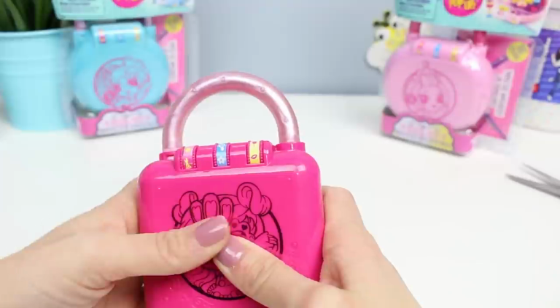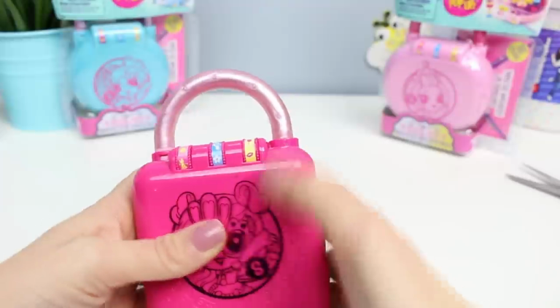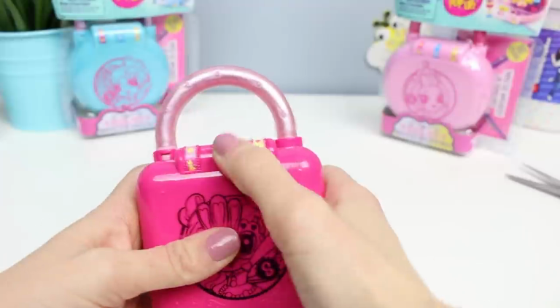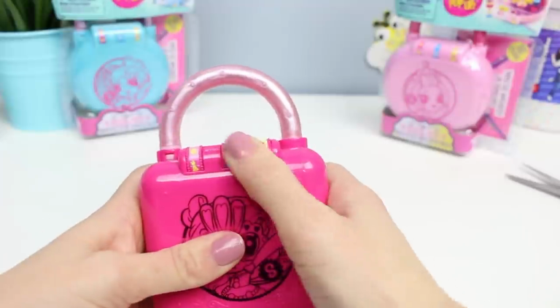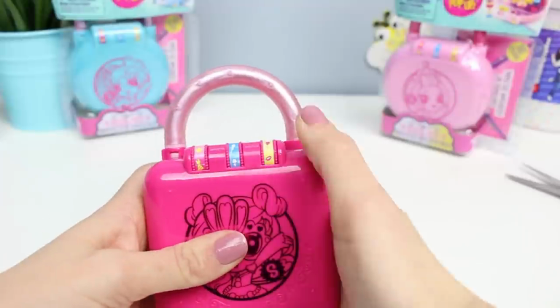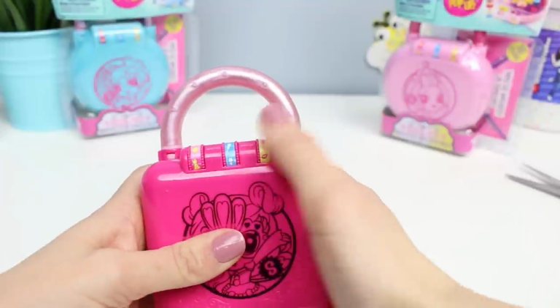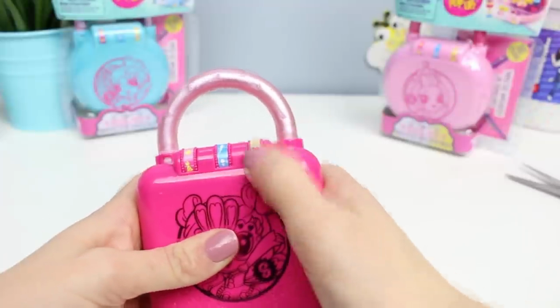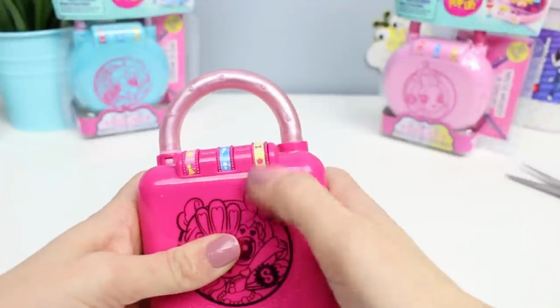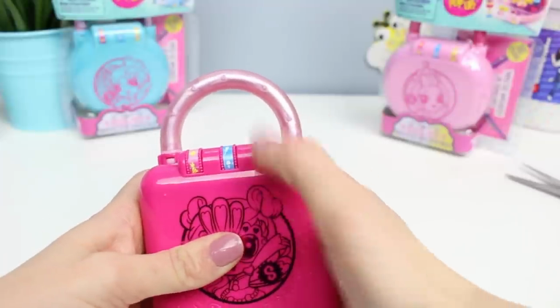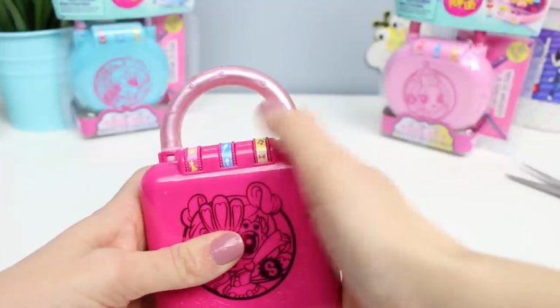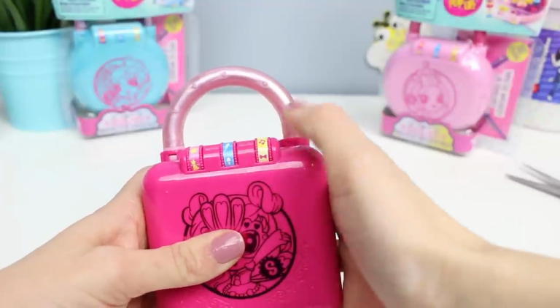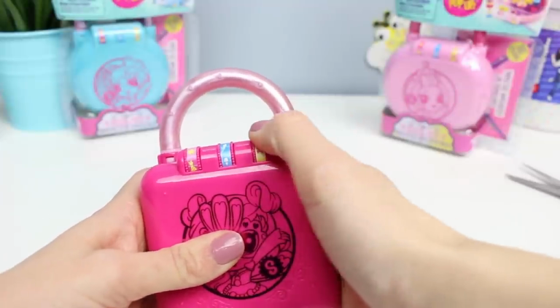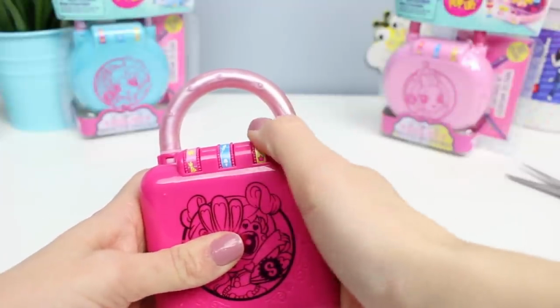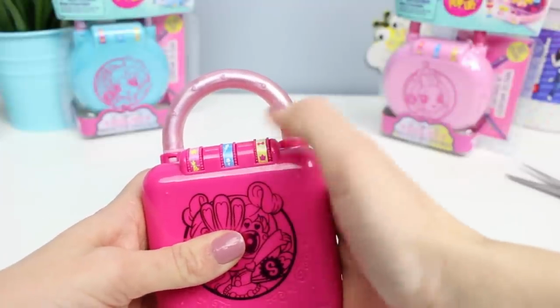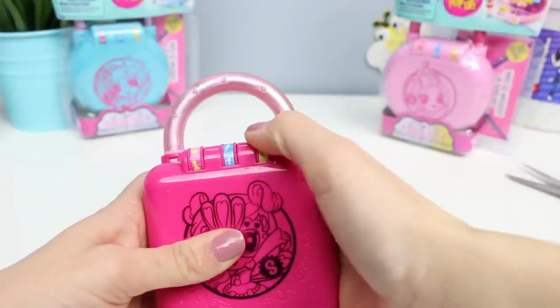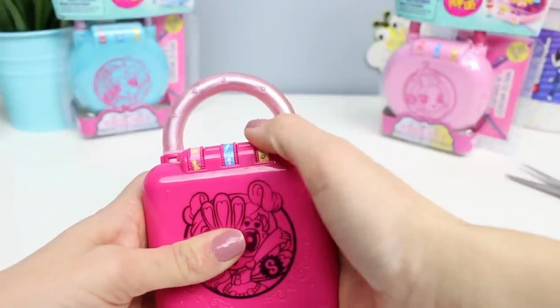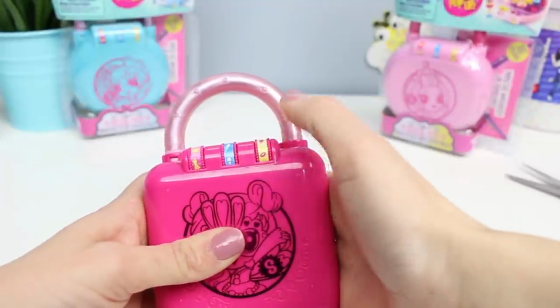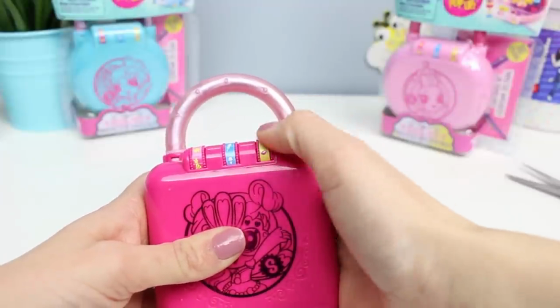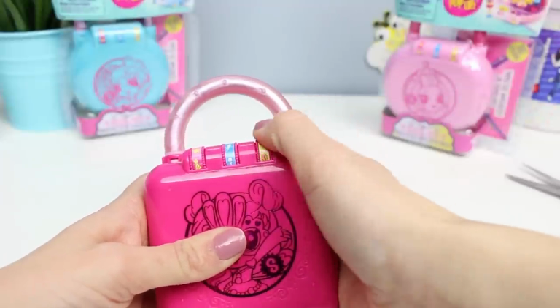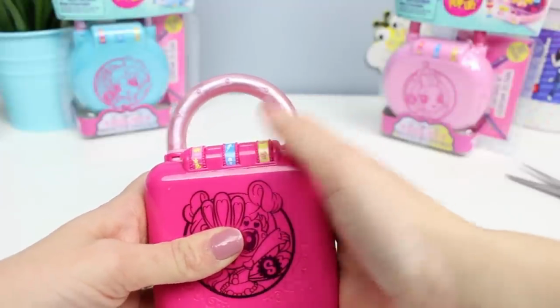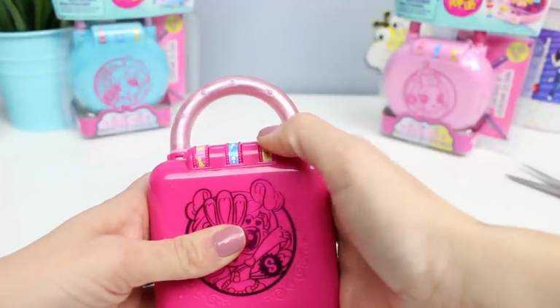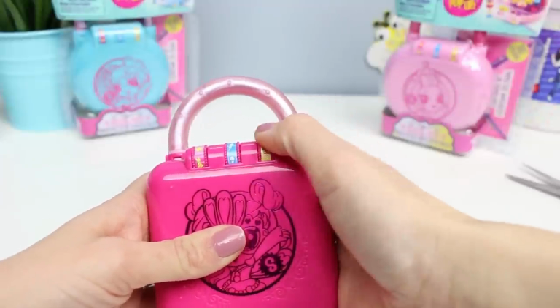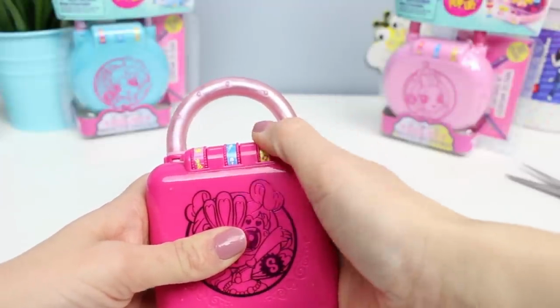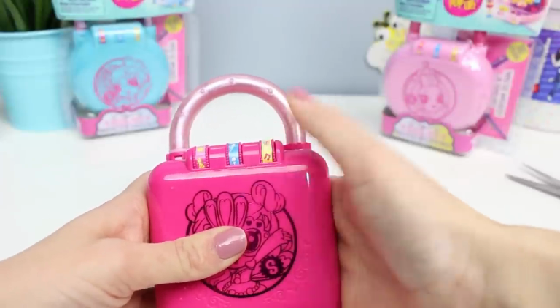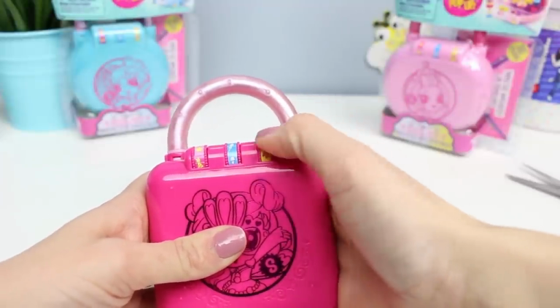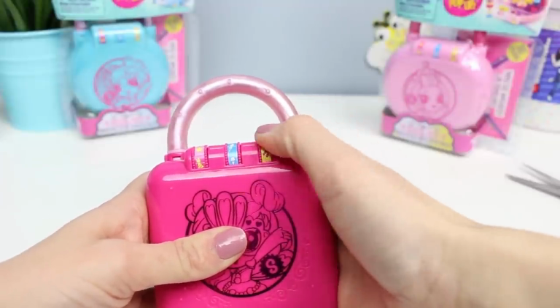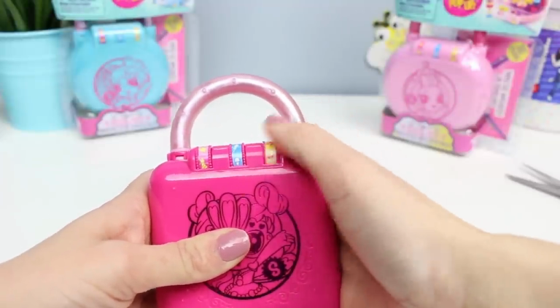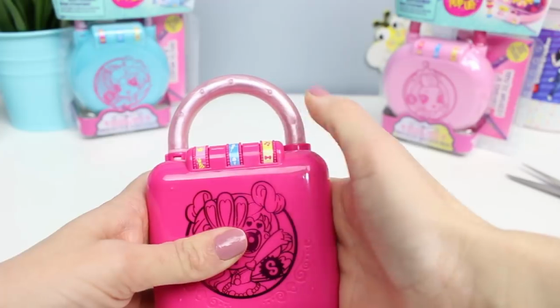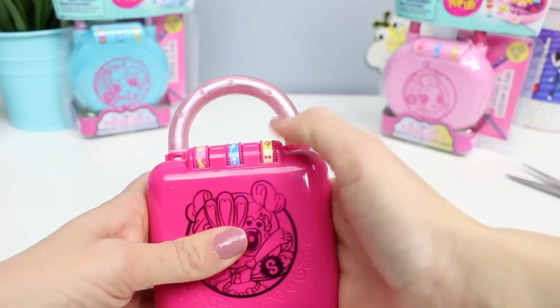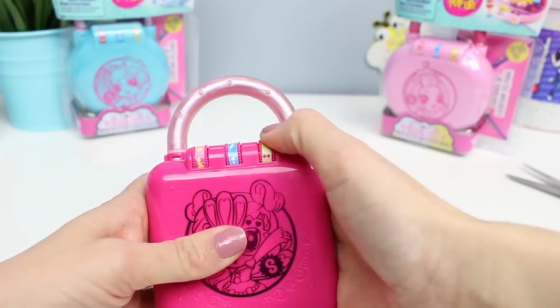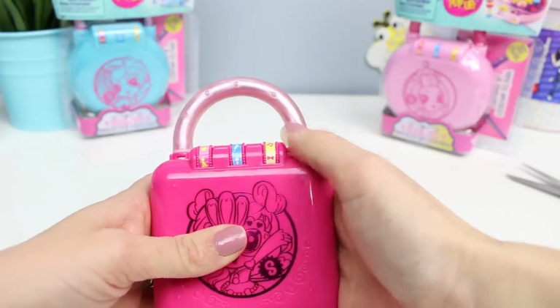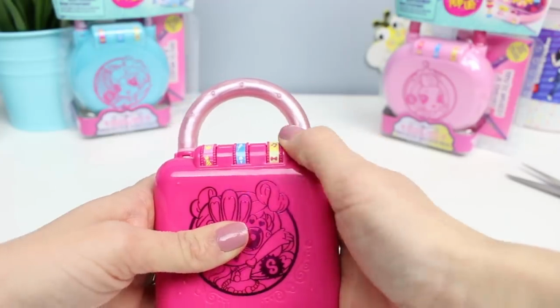I'm going to try to remember the combination — that one, that one, and nope, that wasn't it. The next time you see this, I'm still going to be turning the combination. There we go.